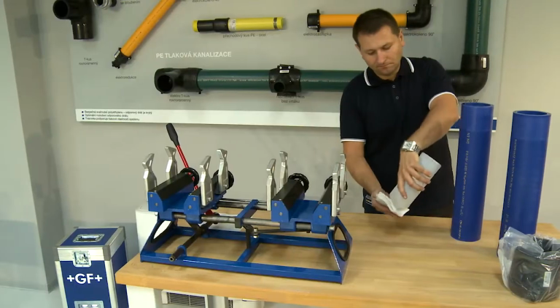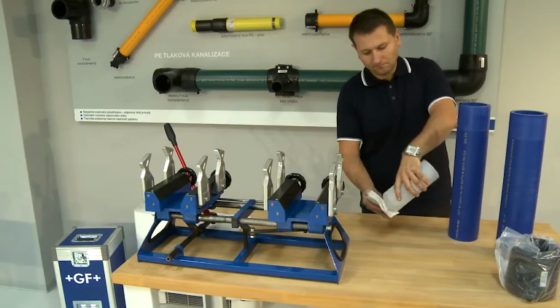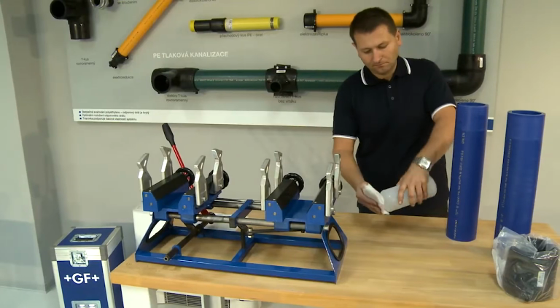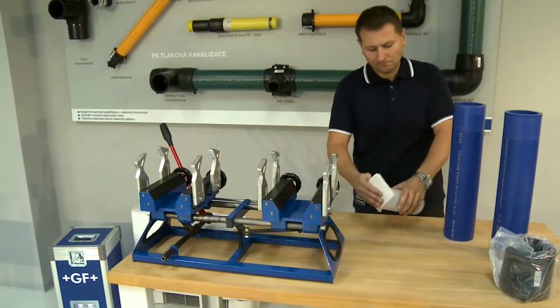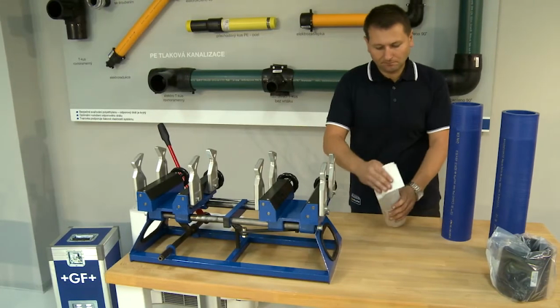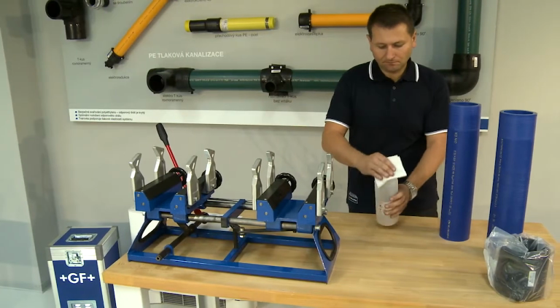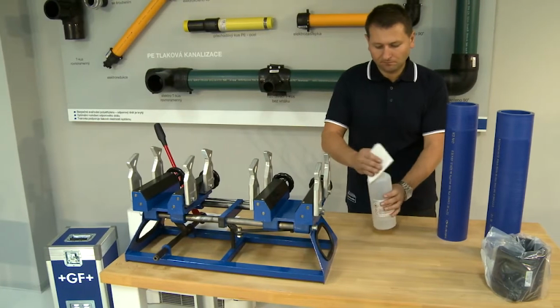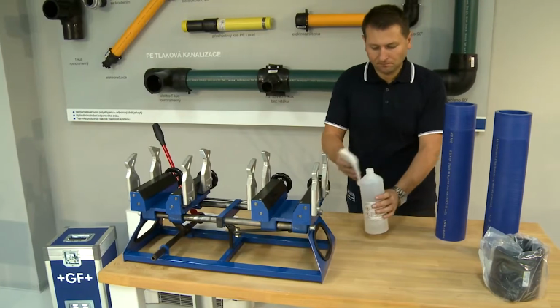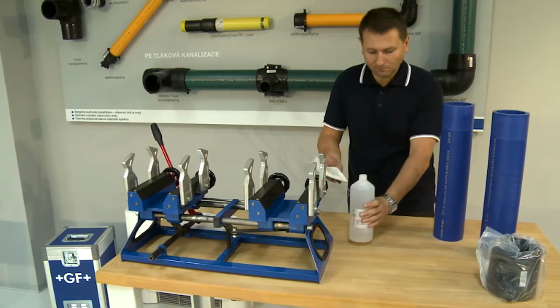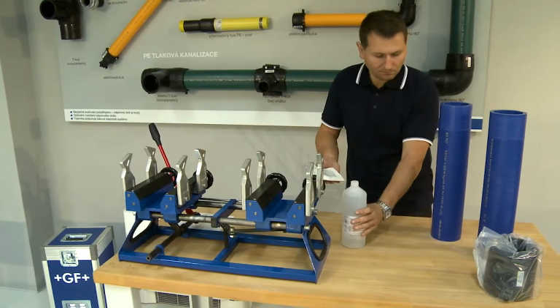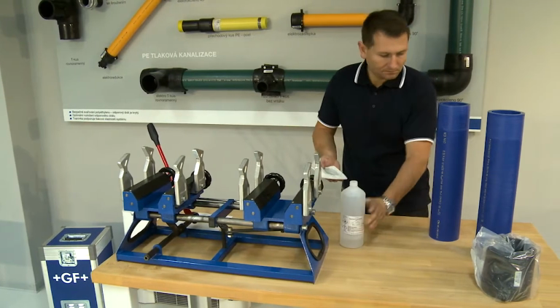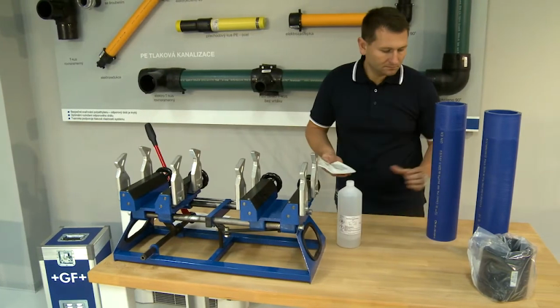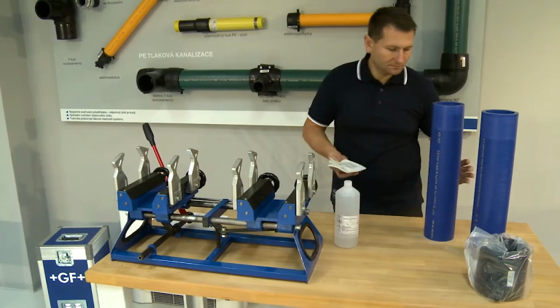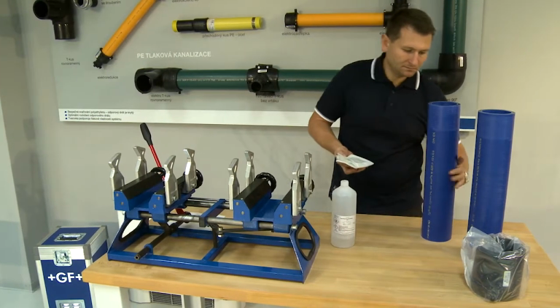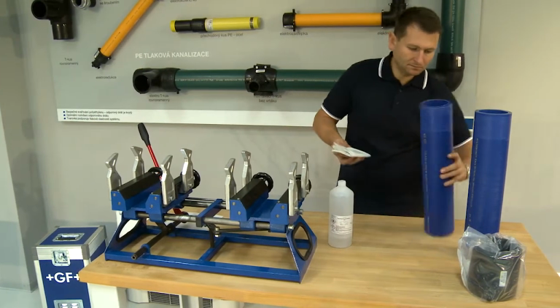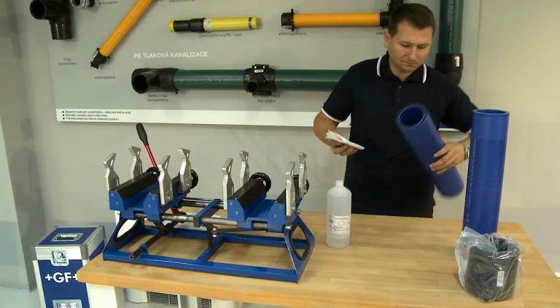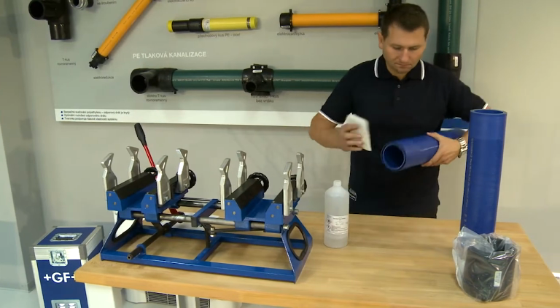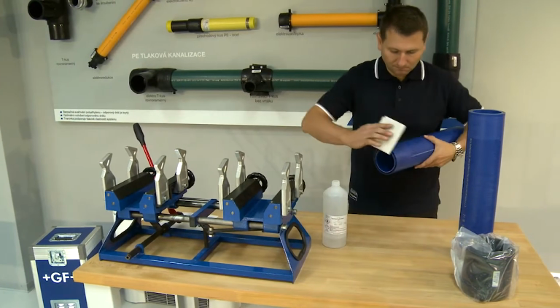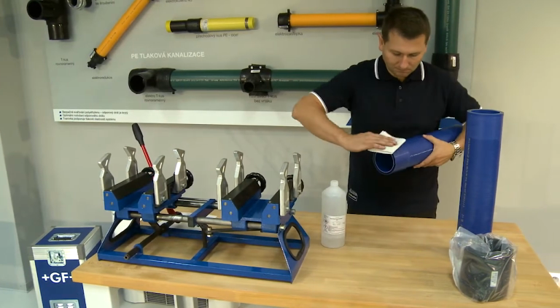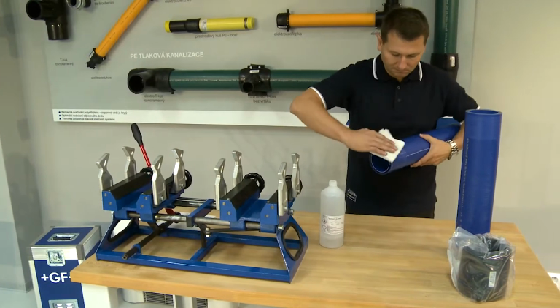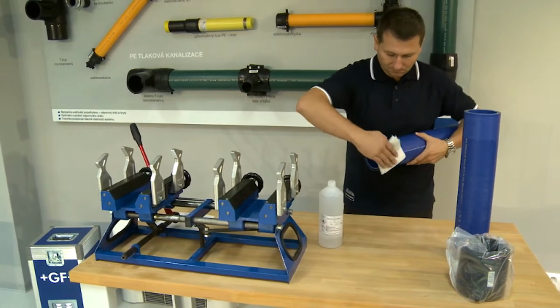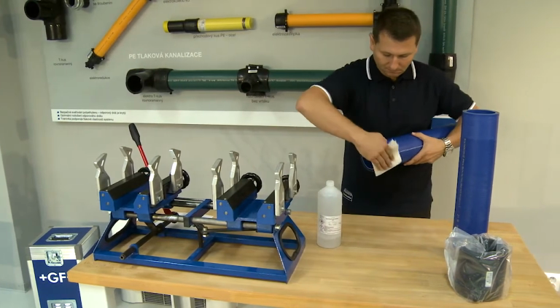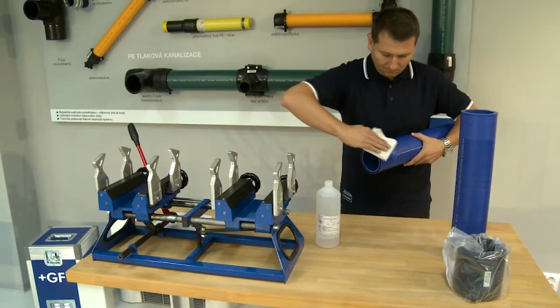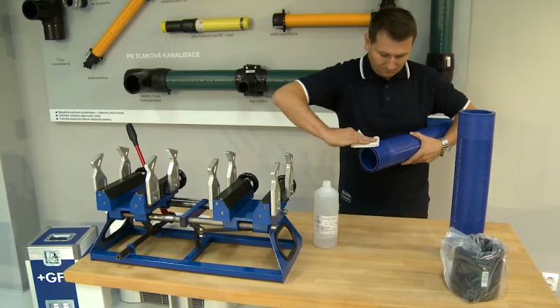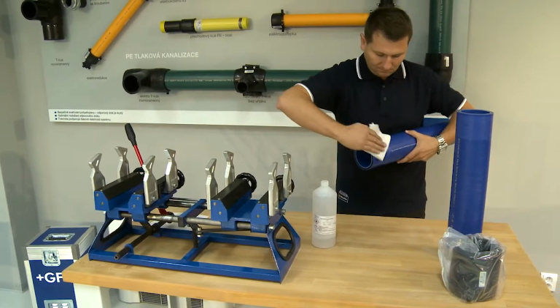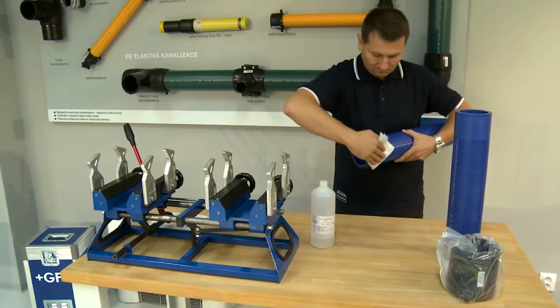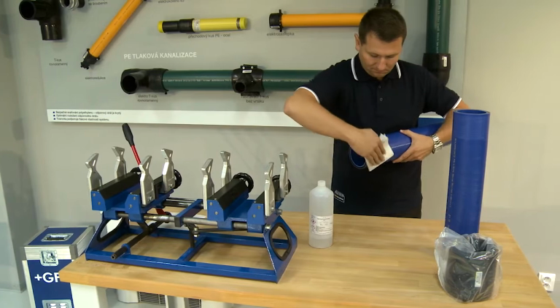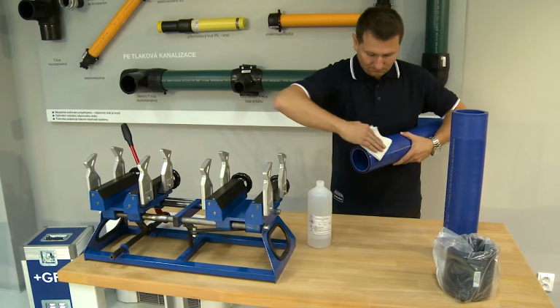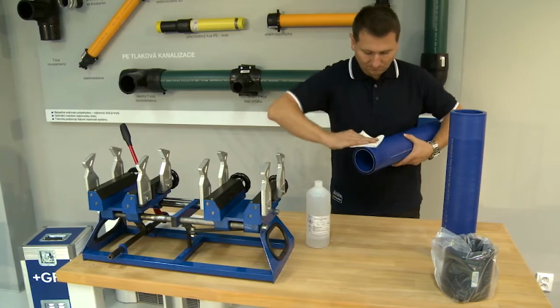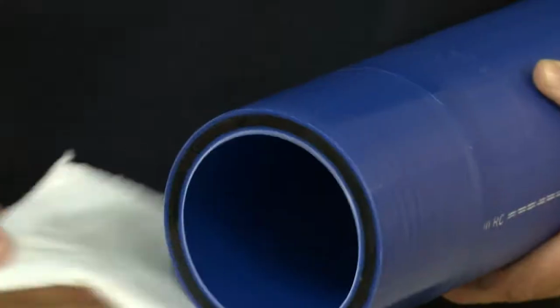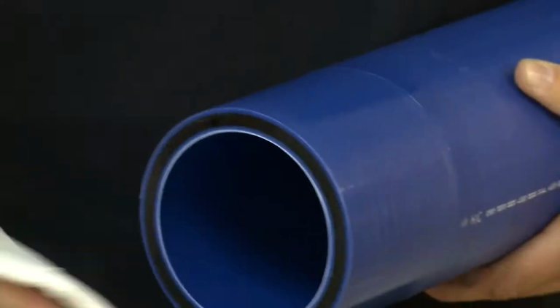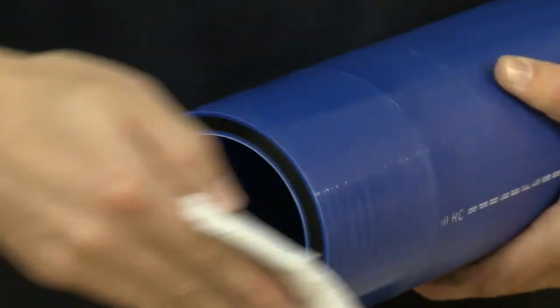Degrease the welding surfaces of both pipes with a degreasing napkin or an appropriate detergent.